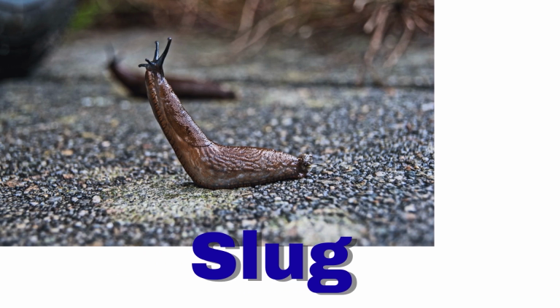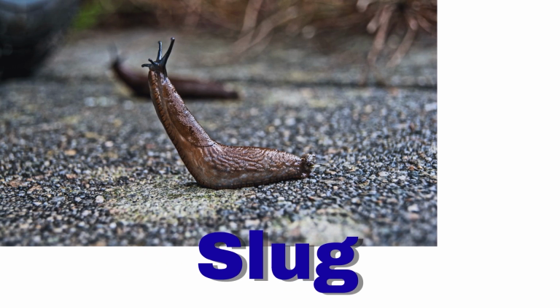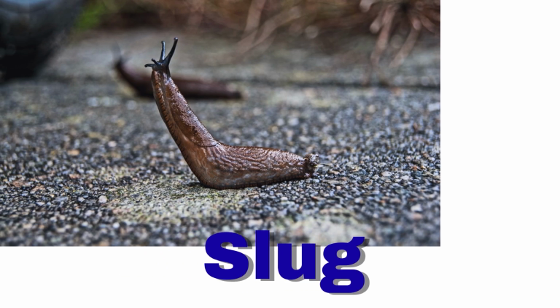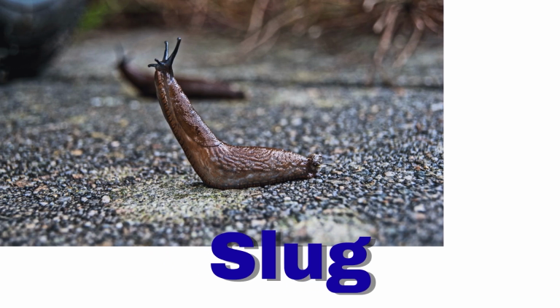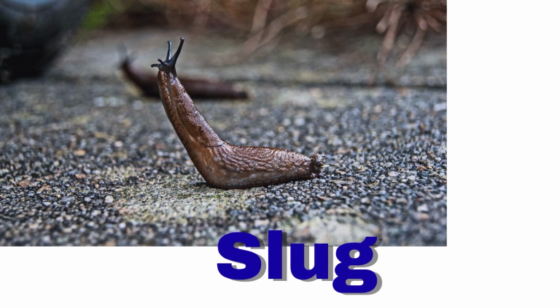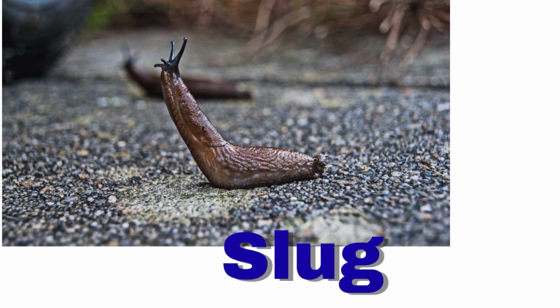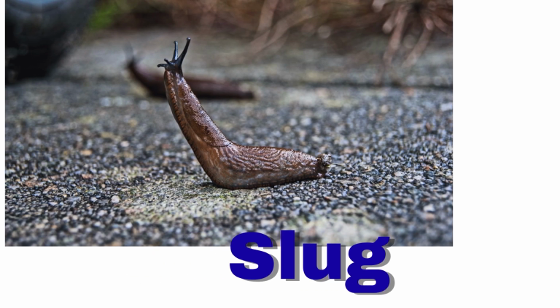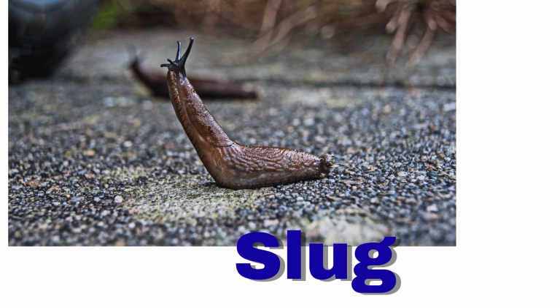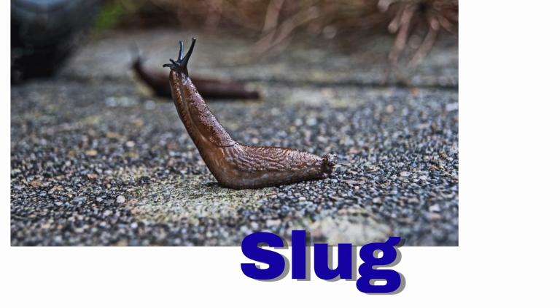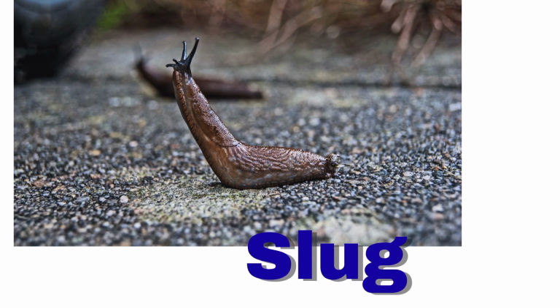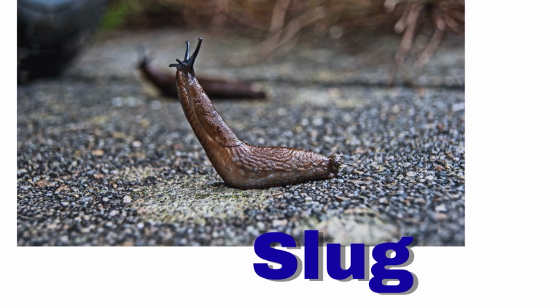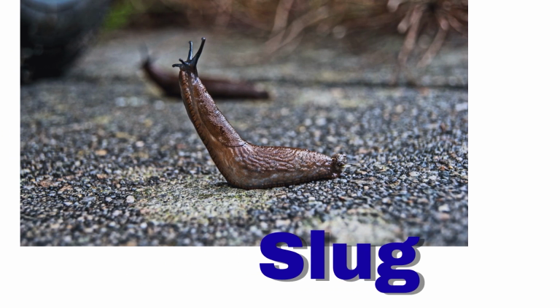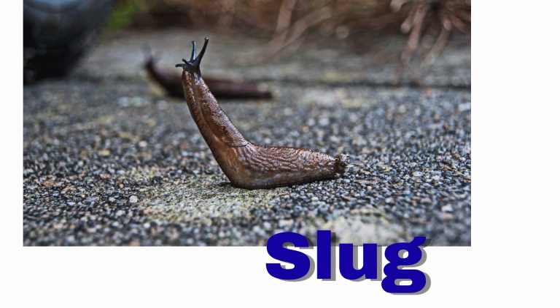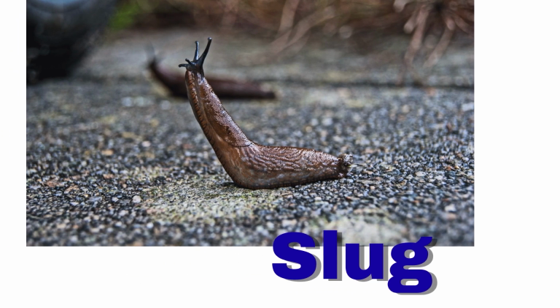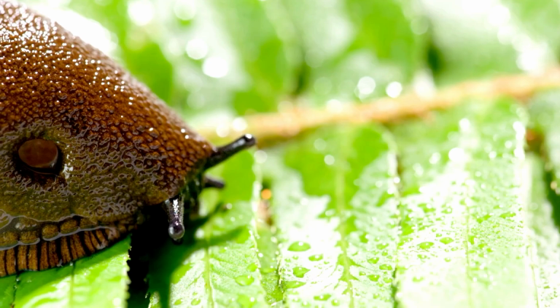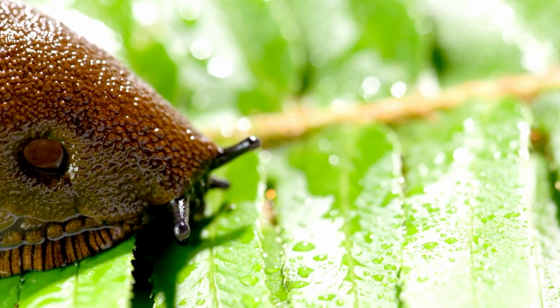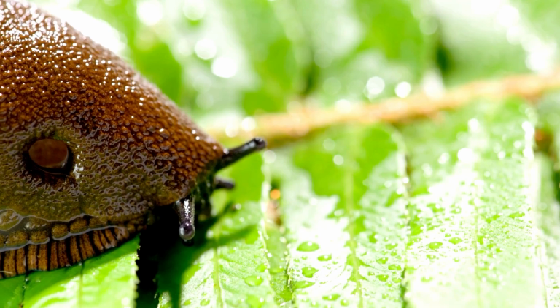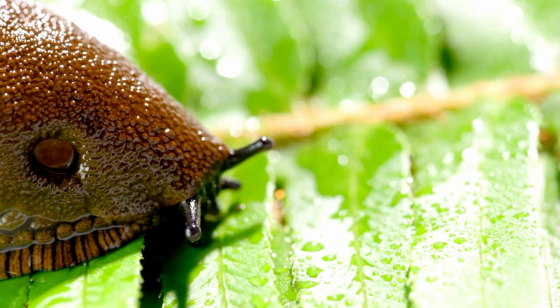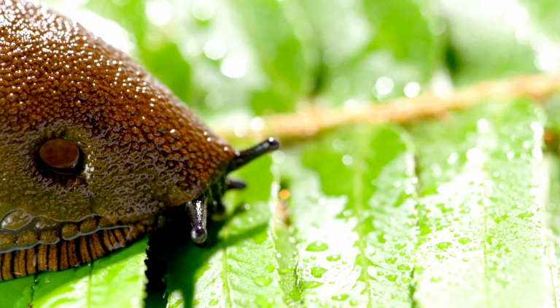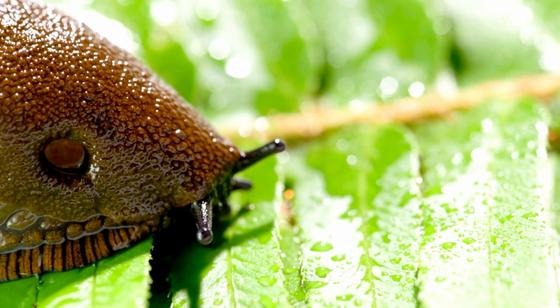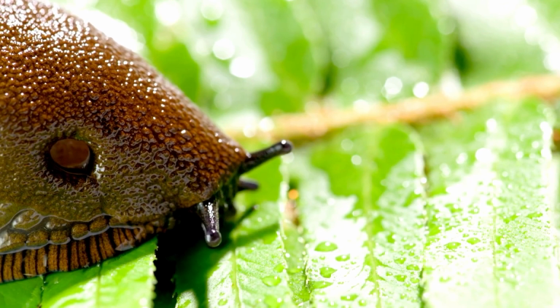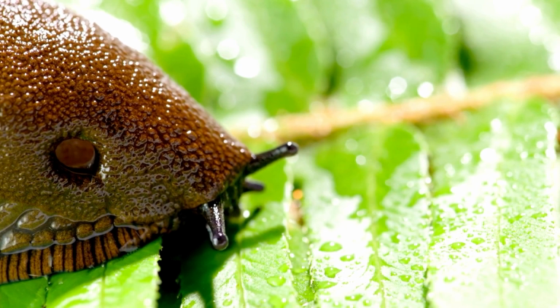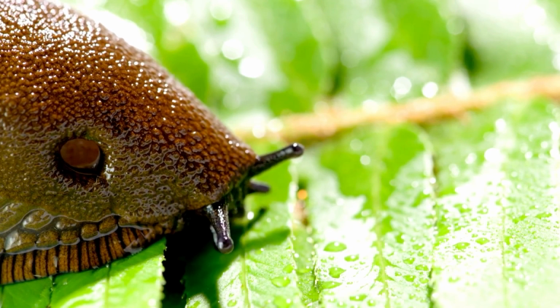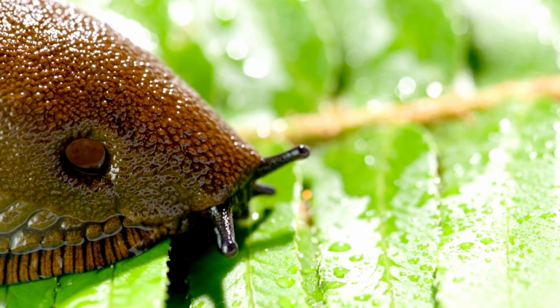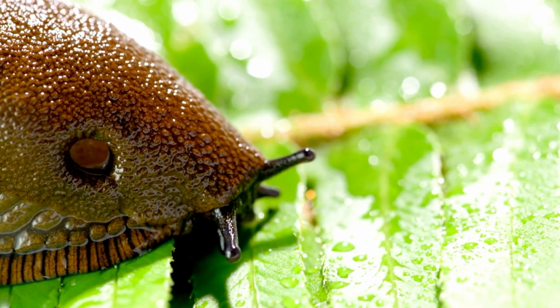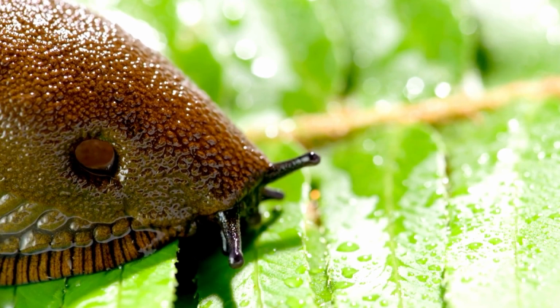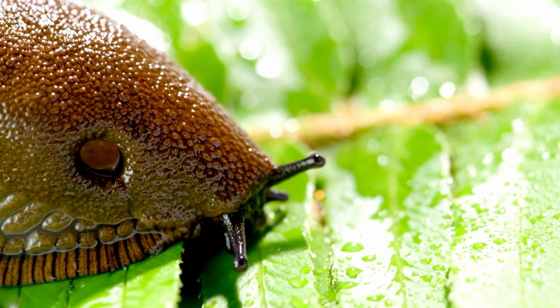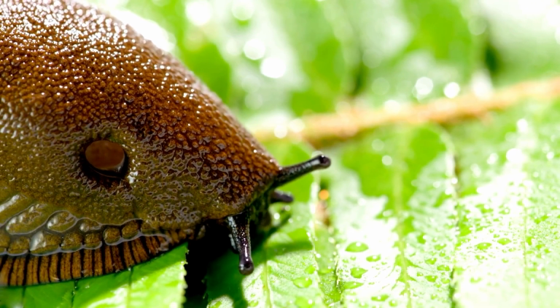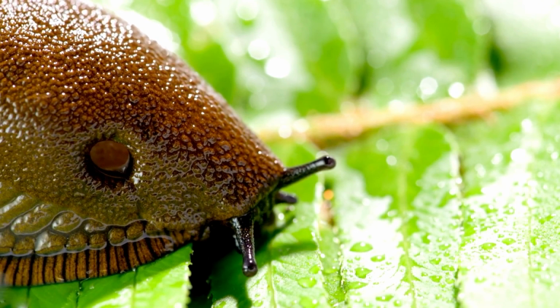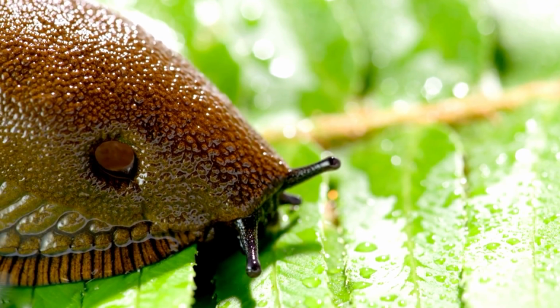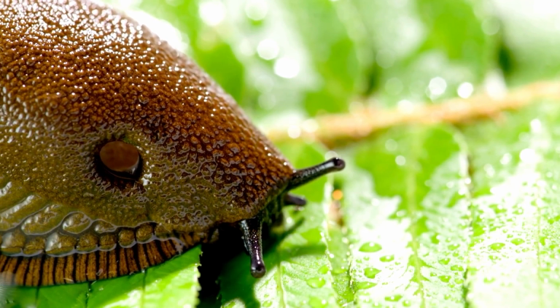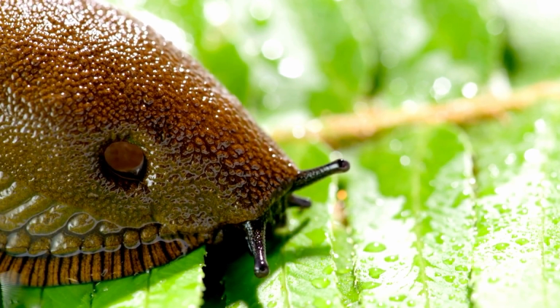Slug. A slug is like a snail without a shell. It loves damp places.